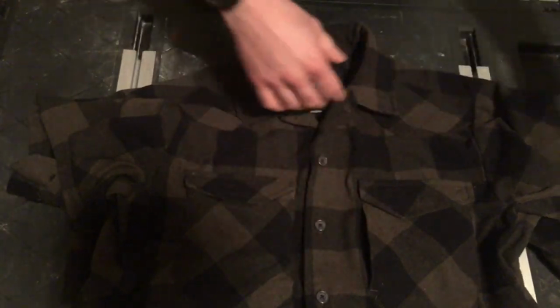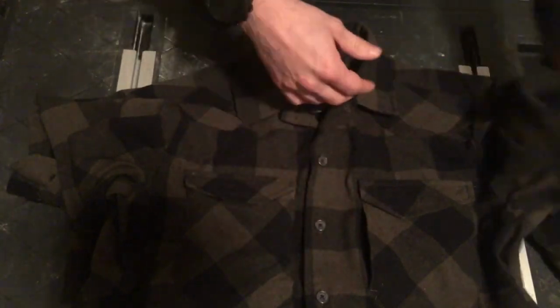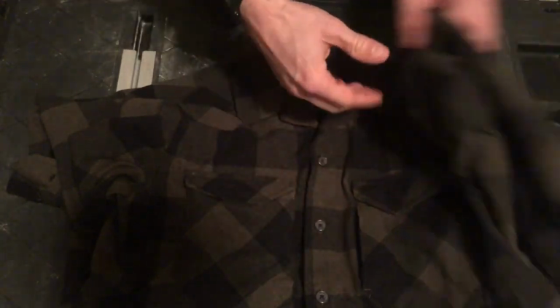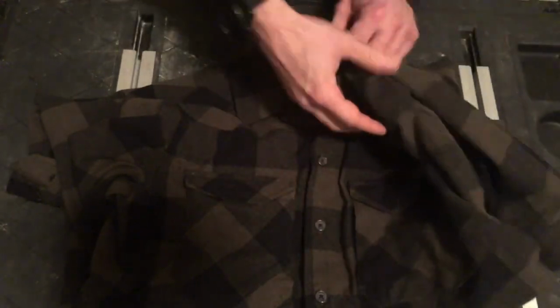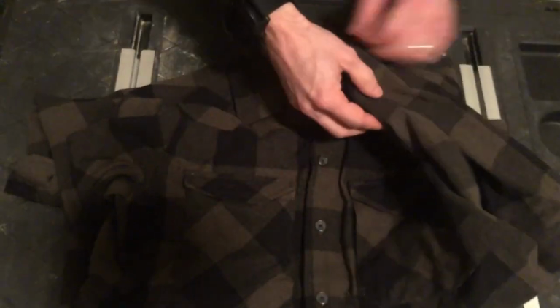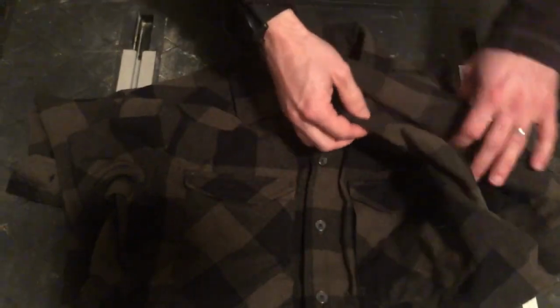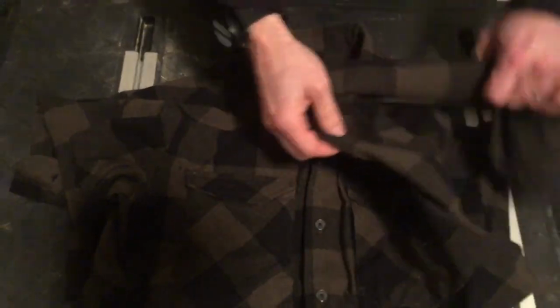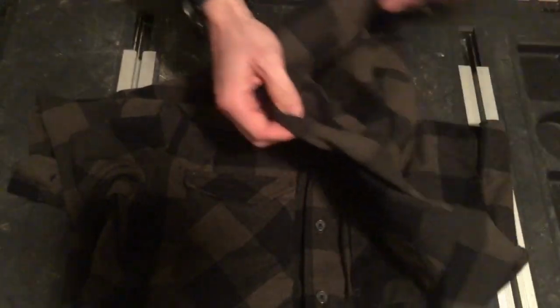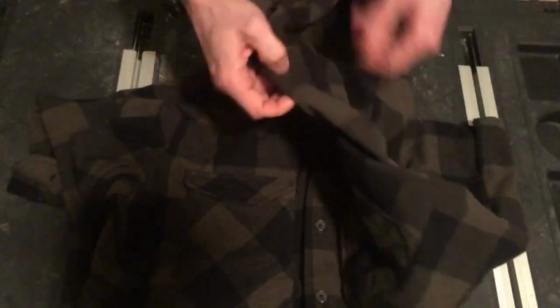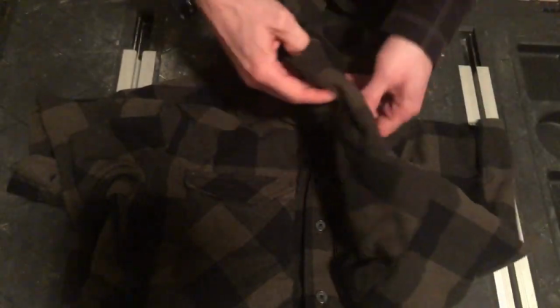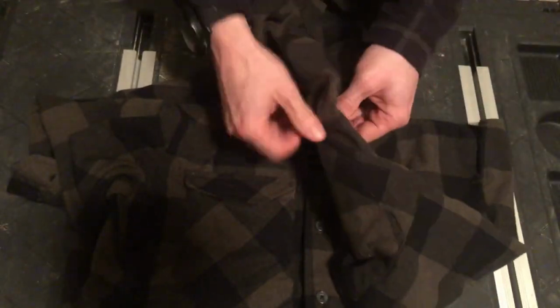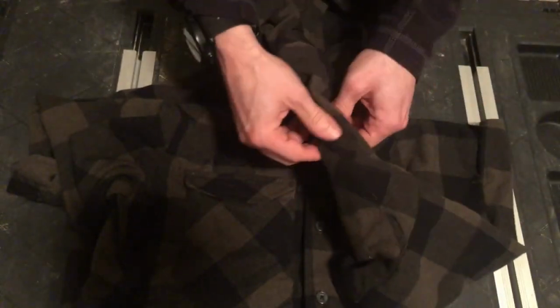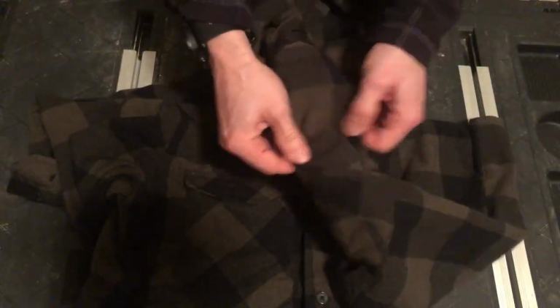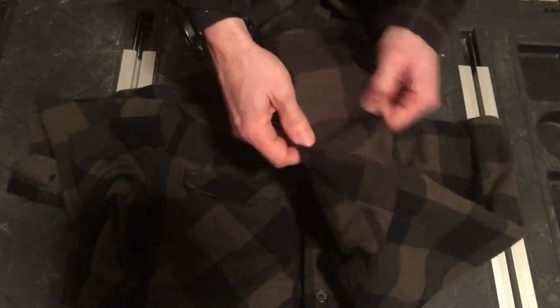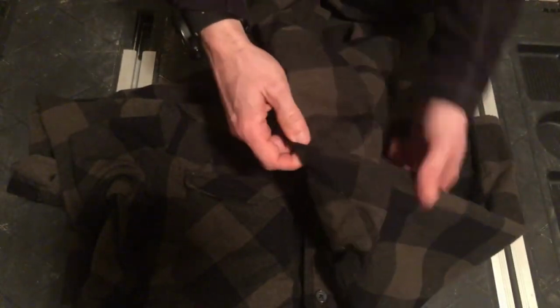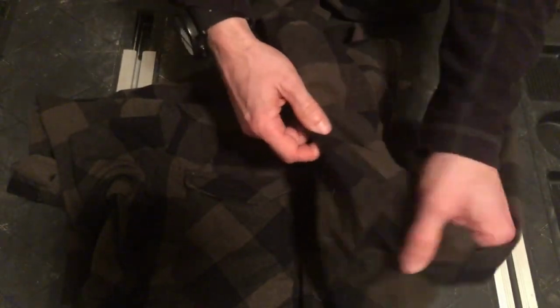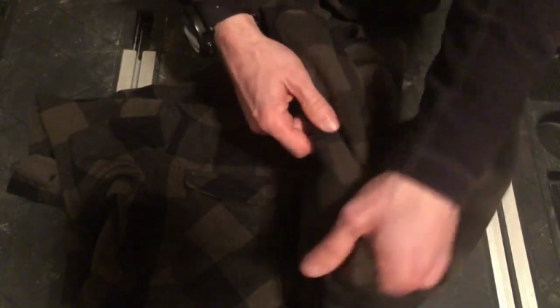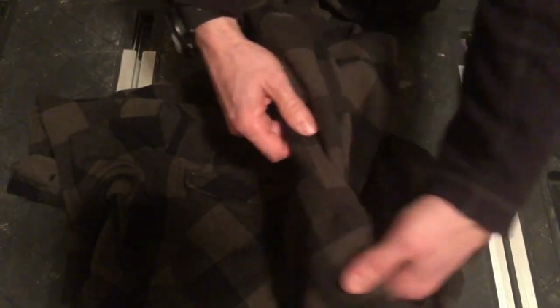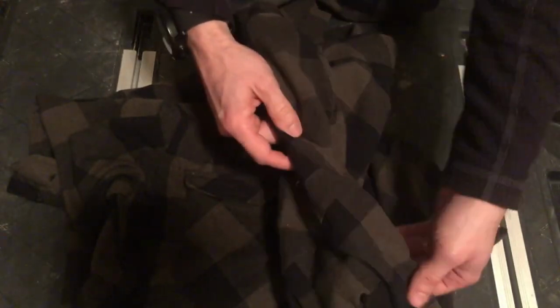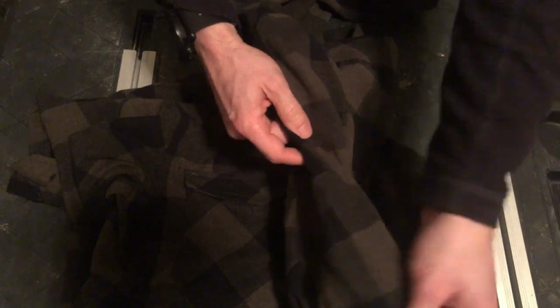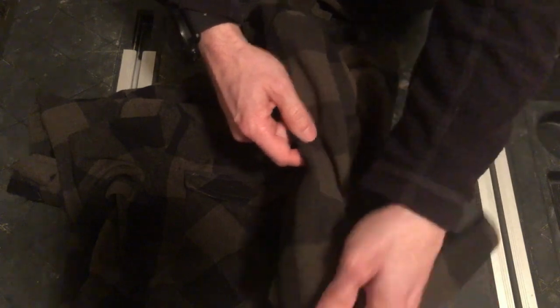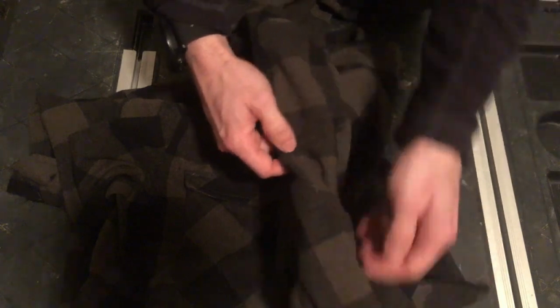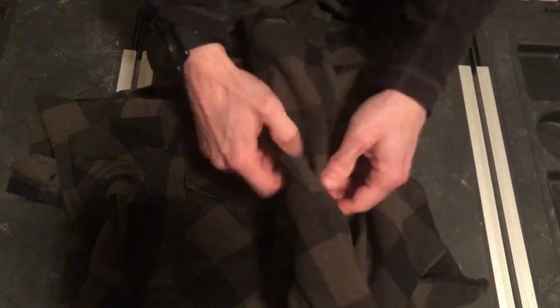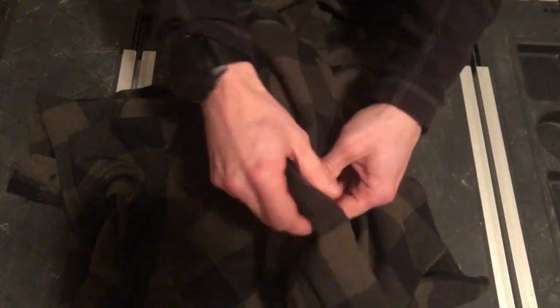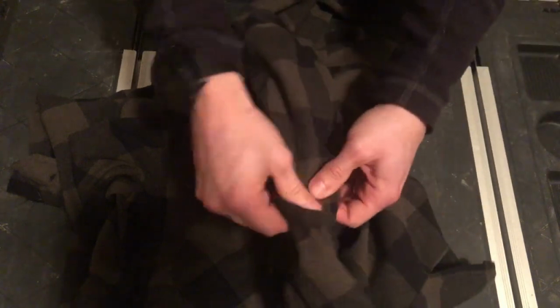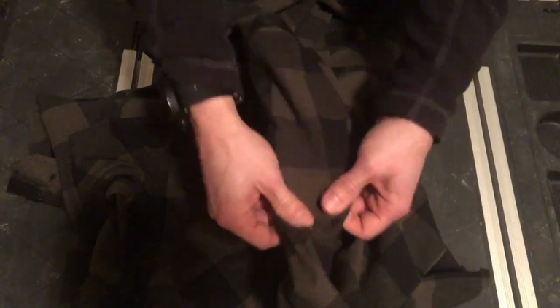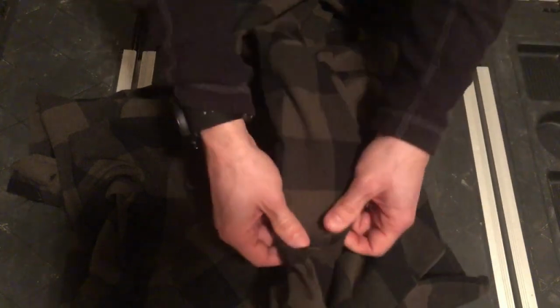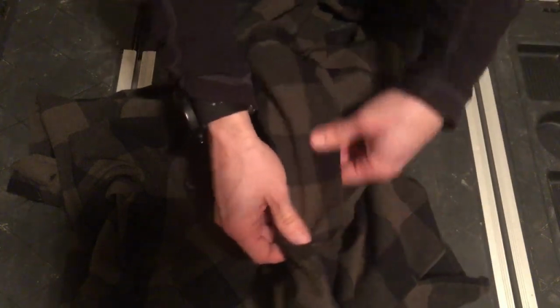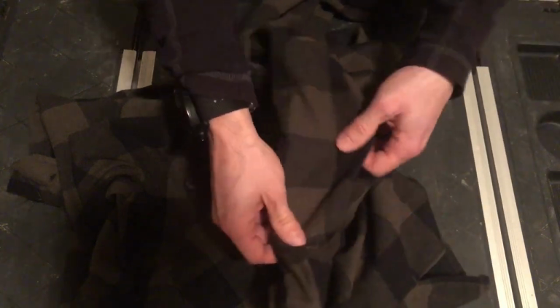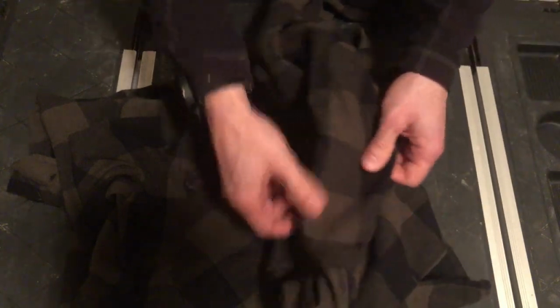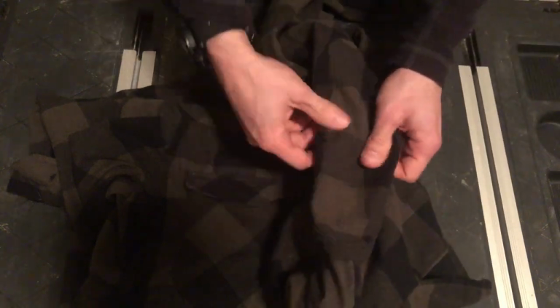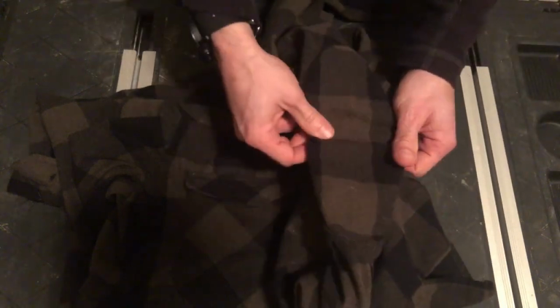Underneath the arms, you have gussets to help with mobility.